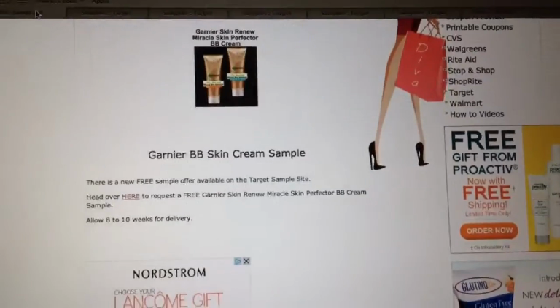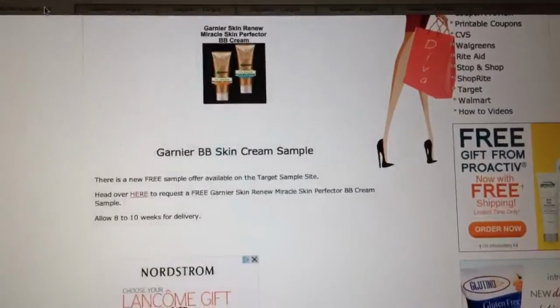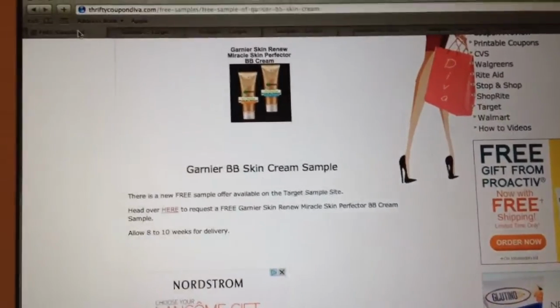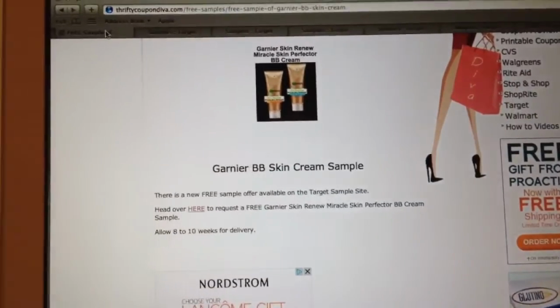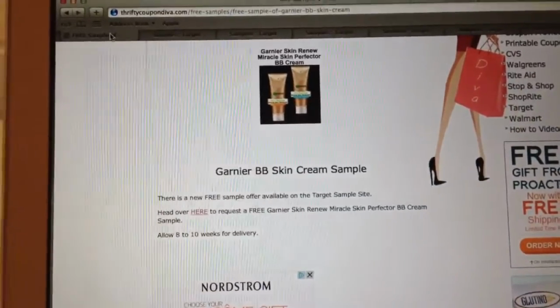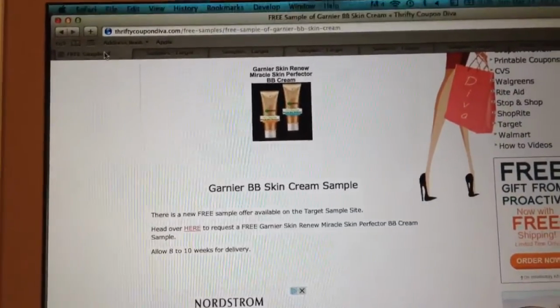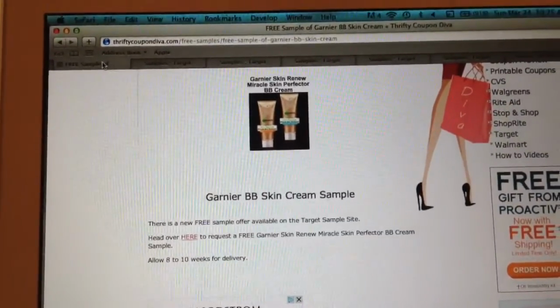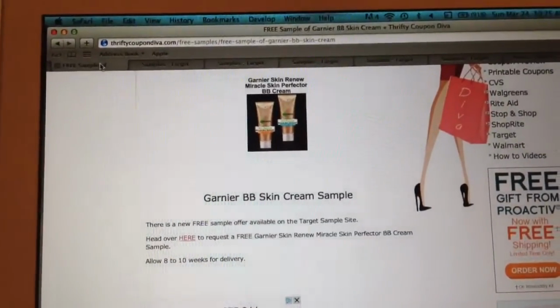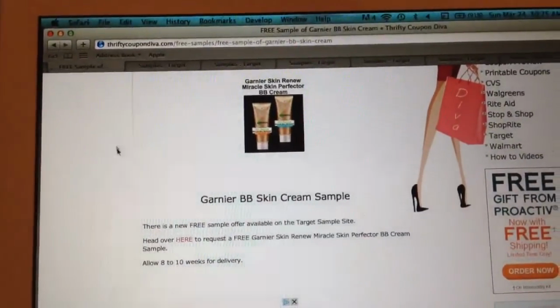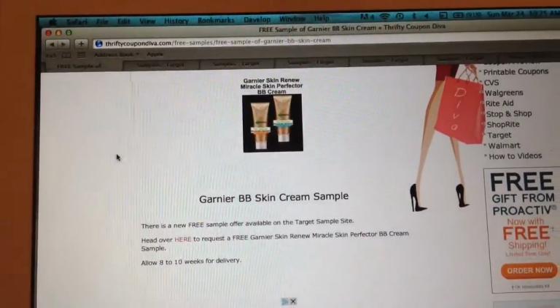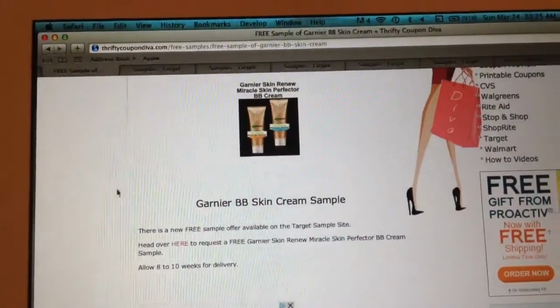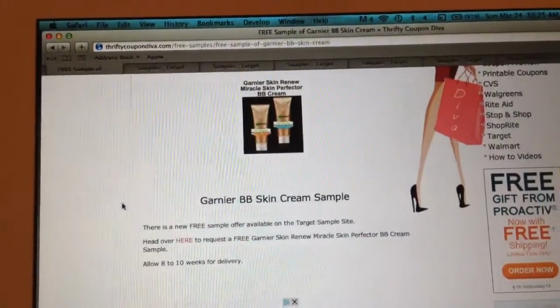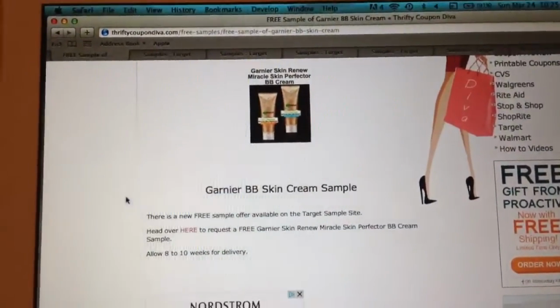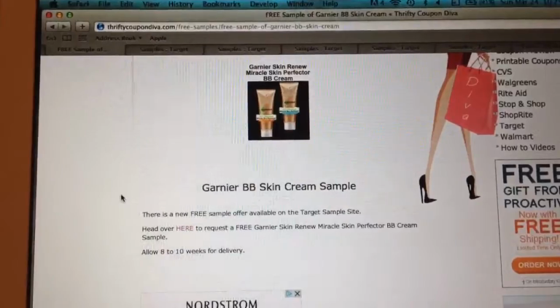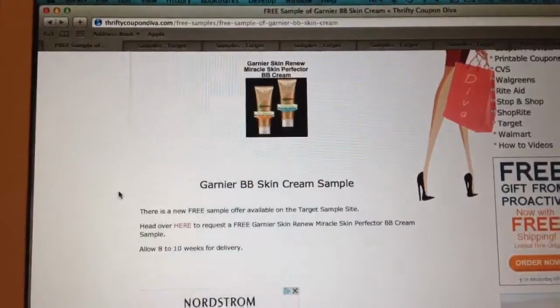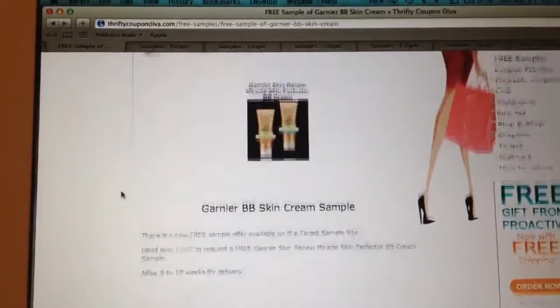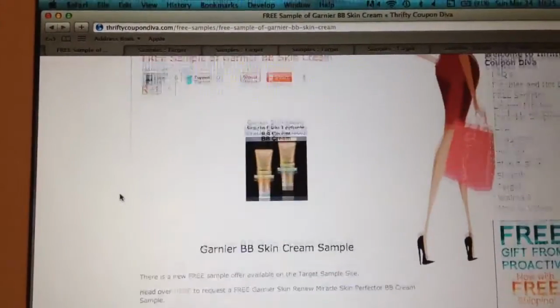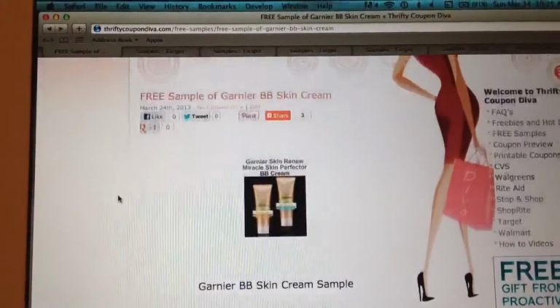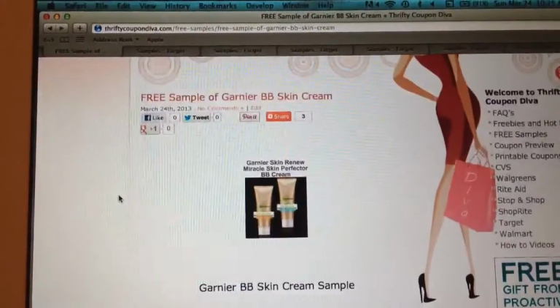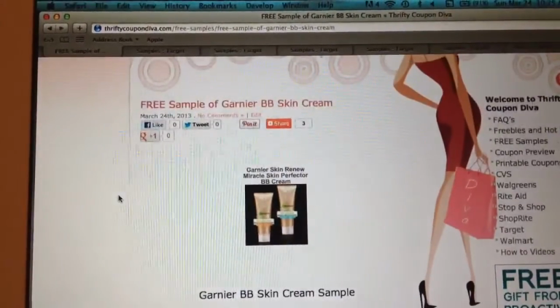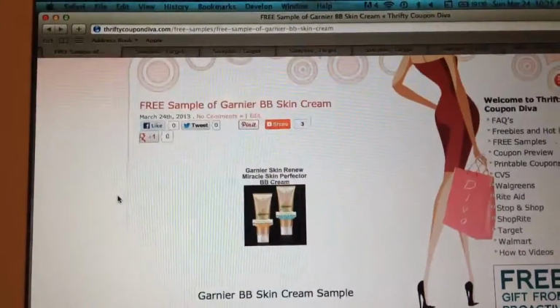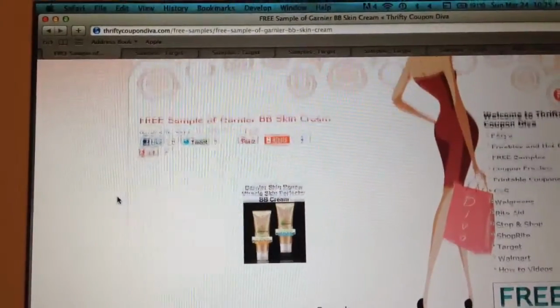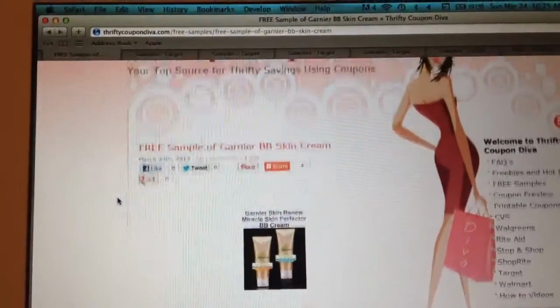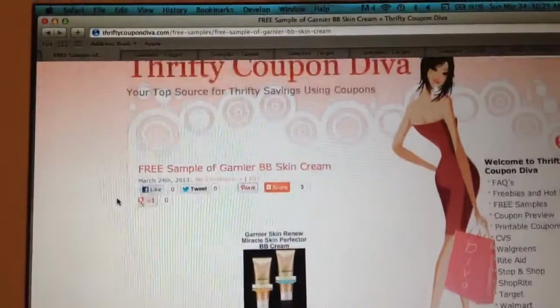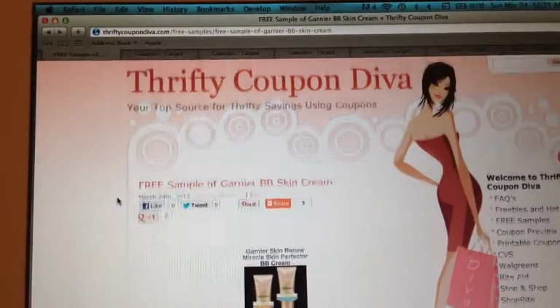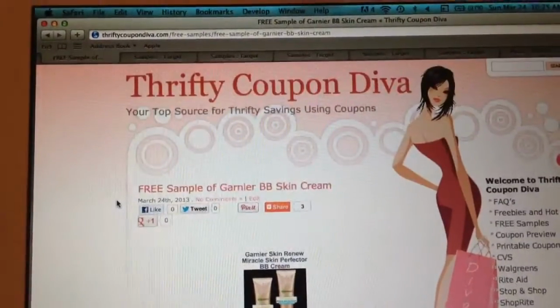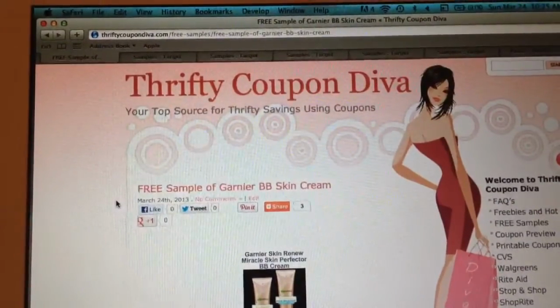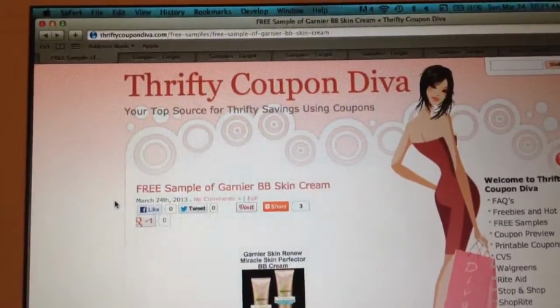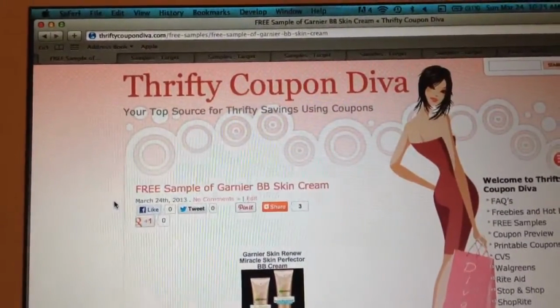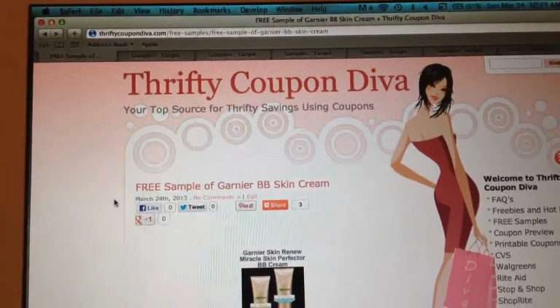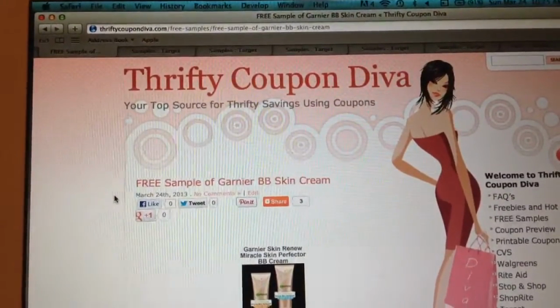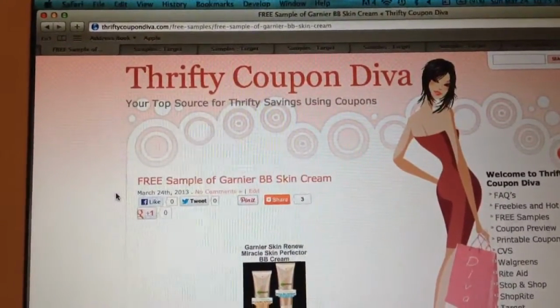For more offers like this, make sure to visit ThriftyCouponDiva.com, and thanks for watching!